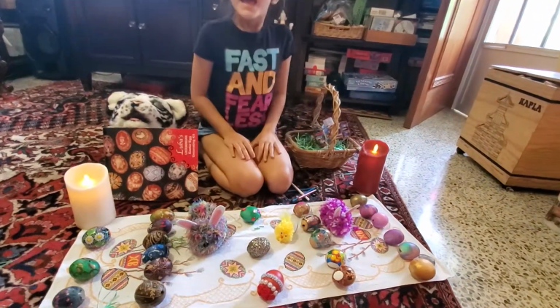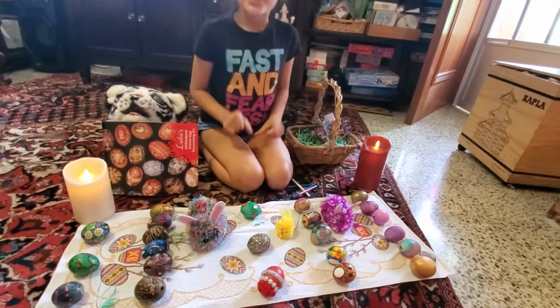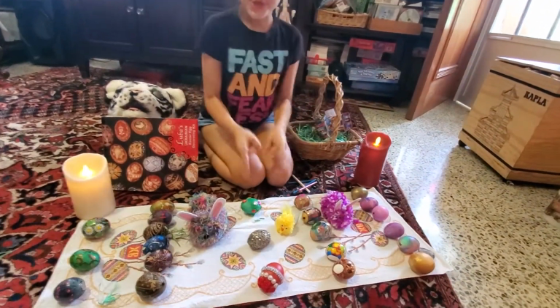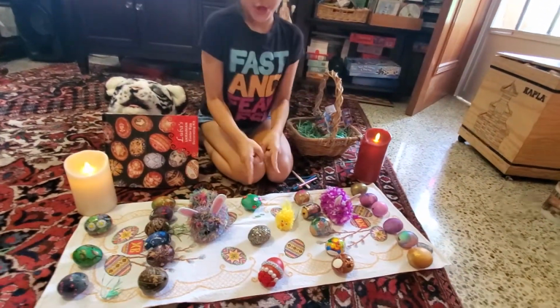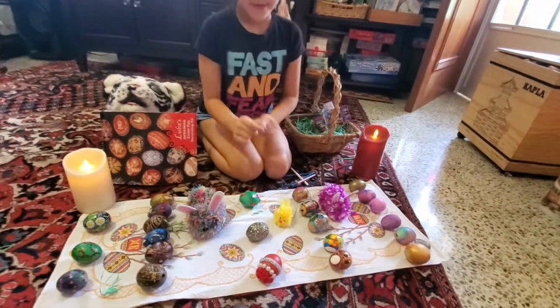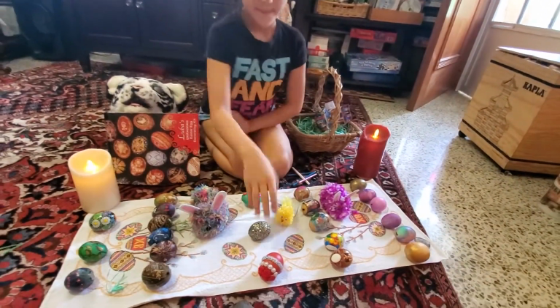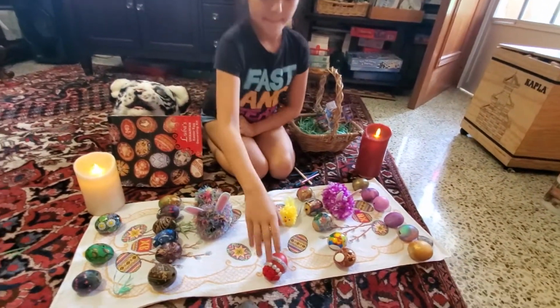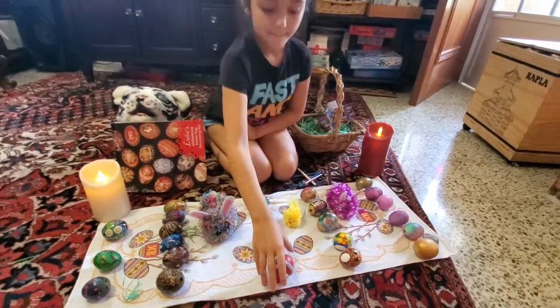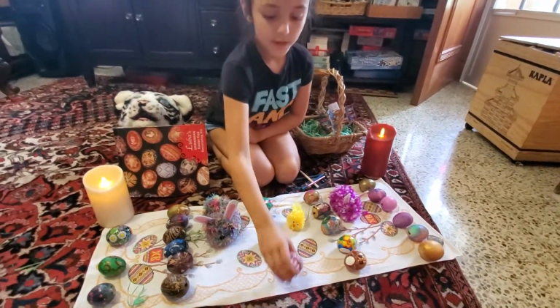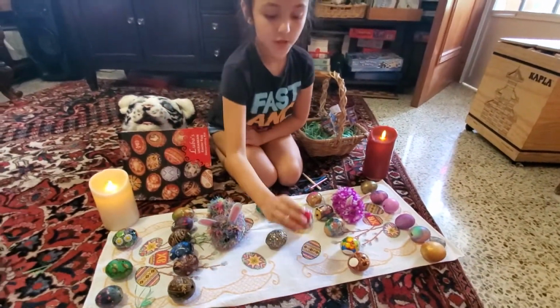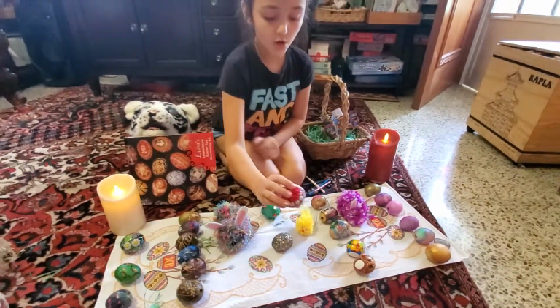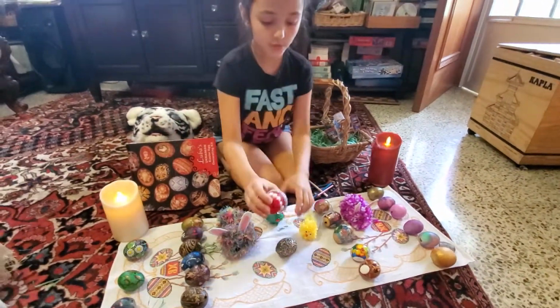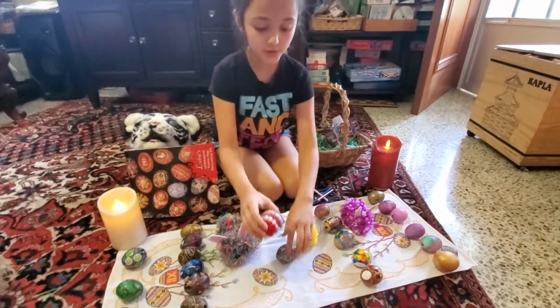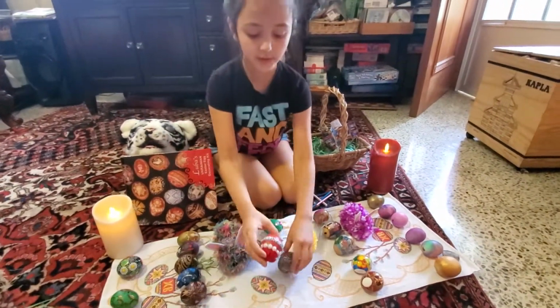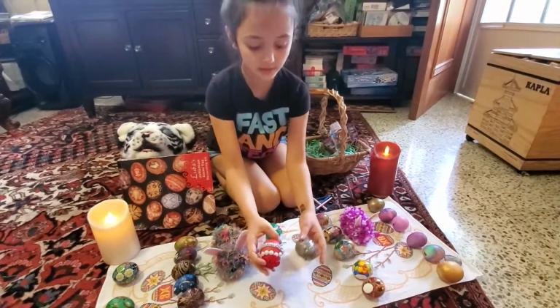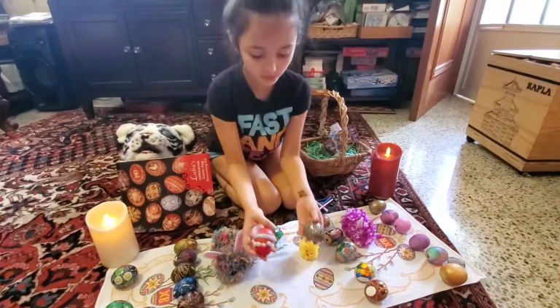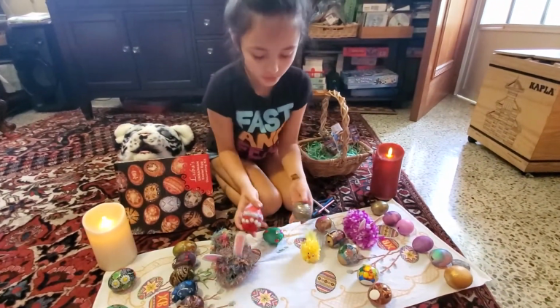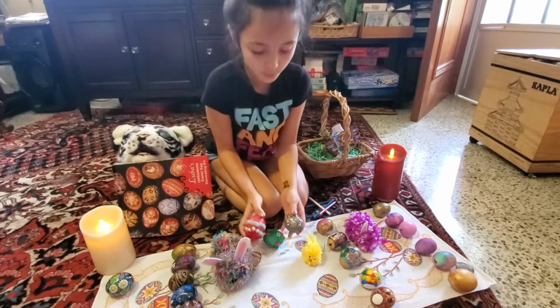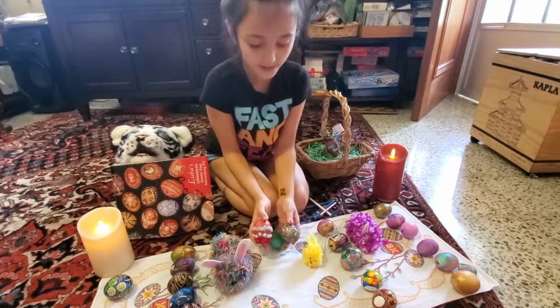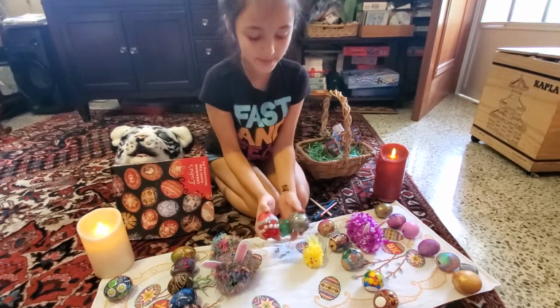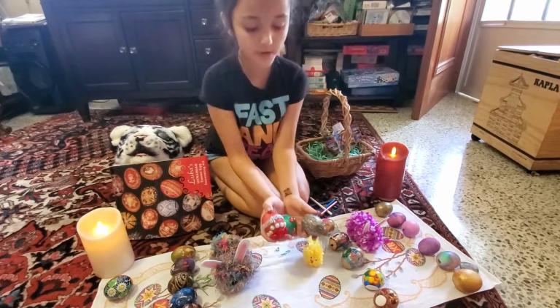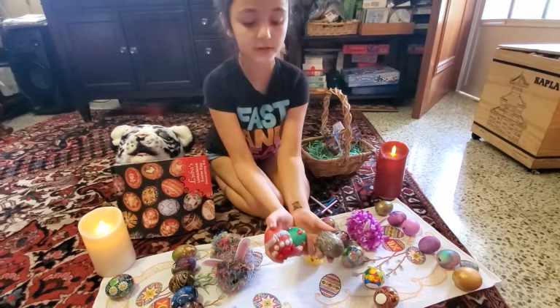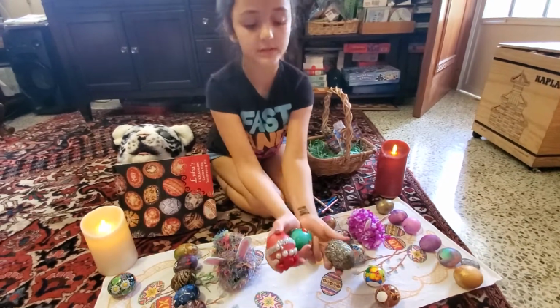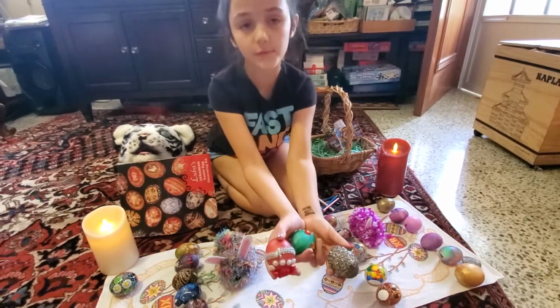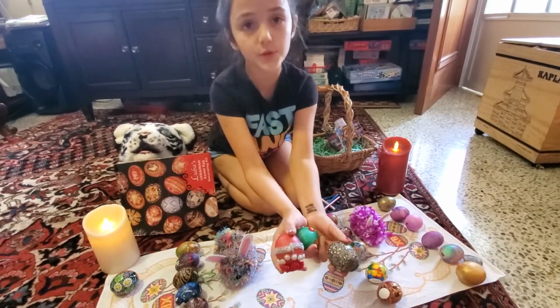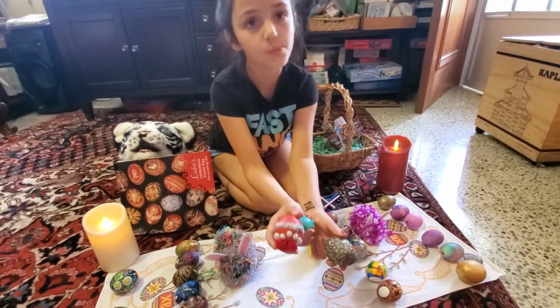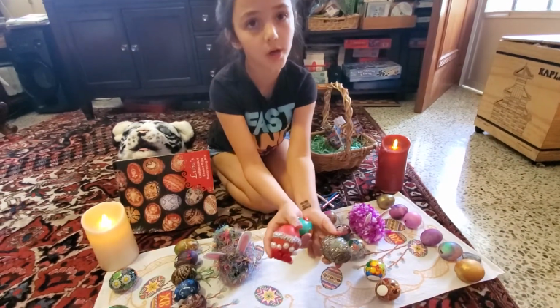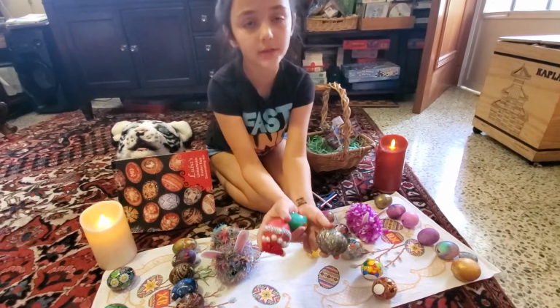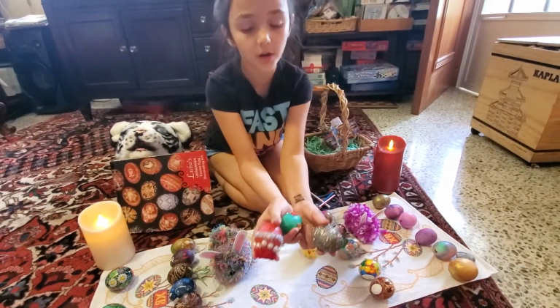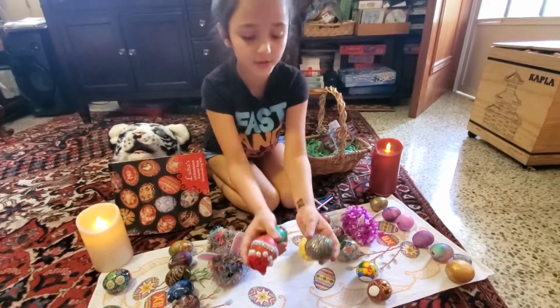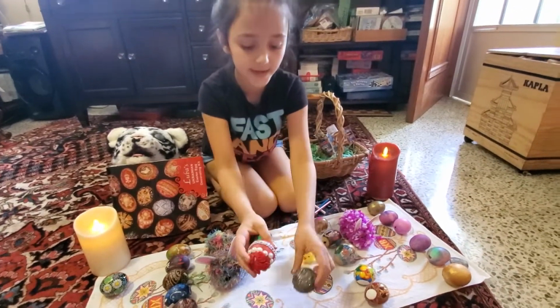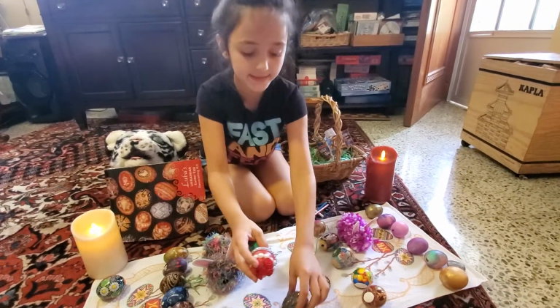Third, you can glue whatever stuff you want on your eggs.